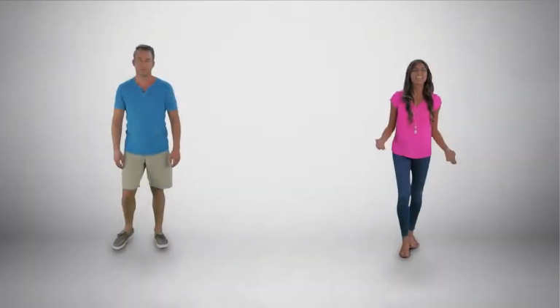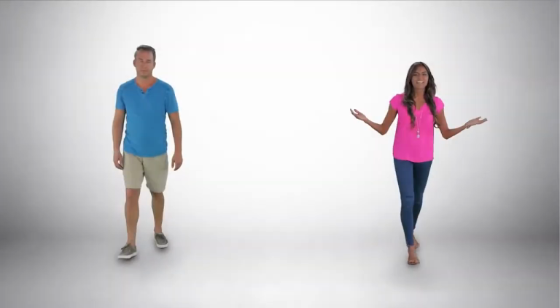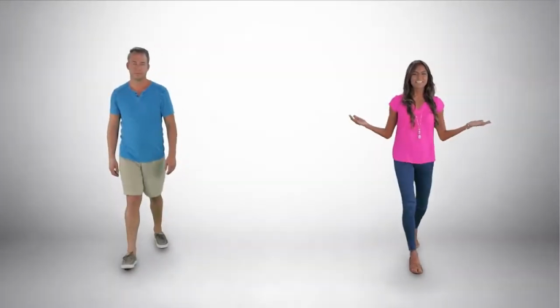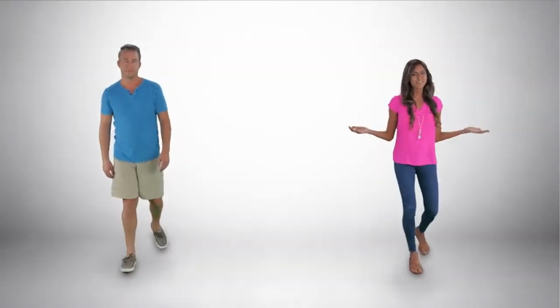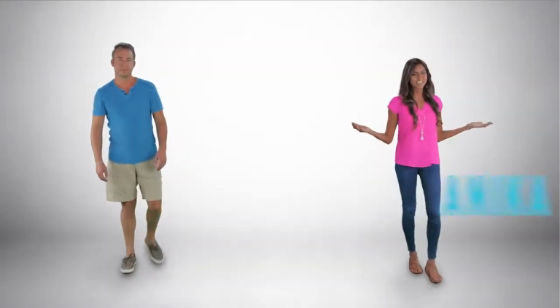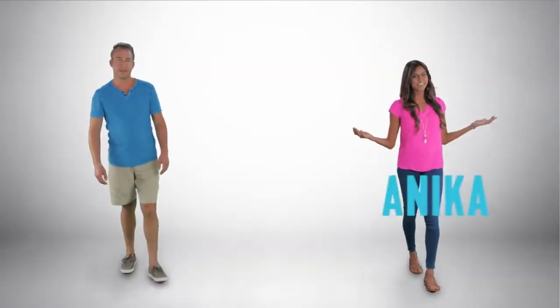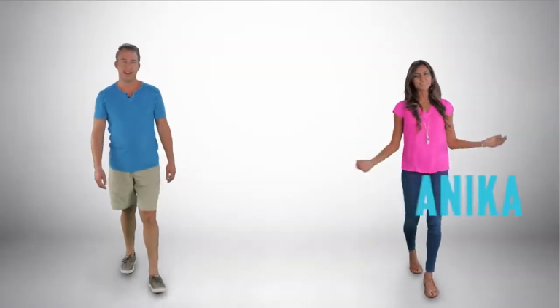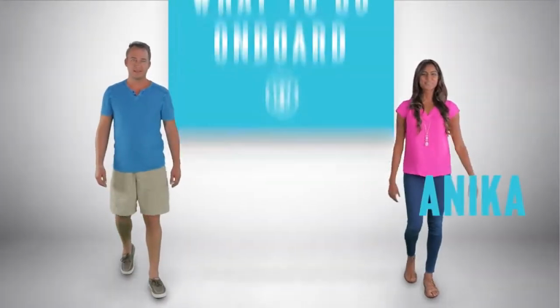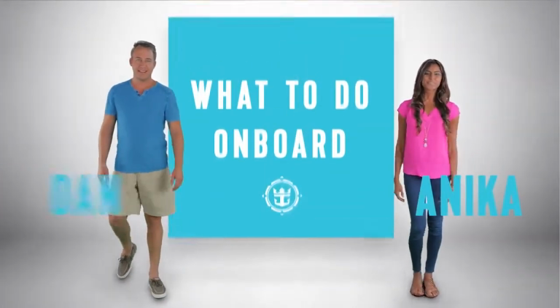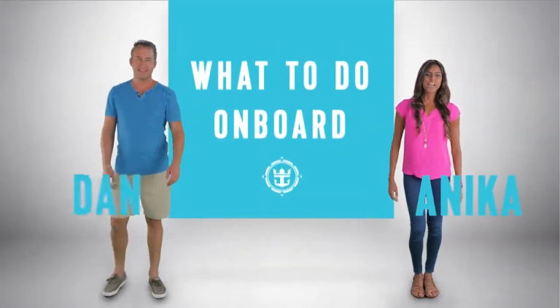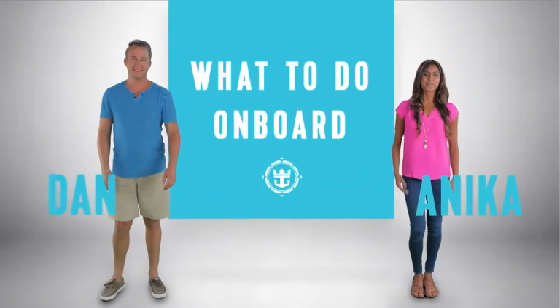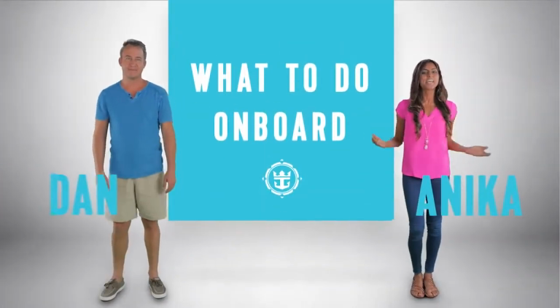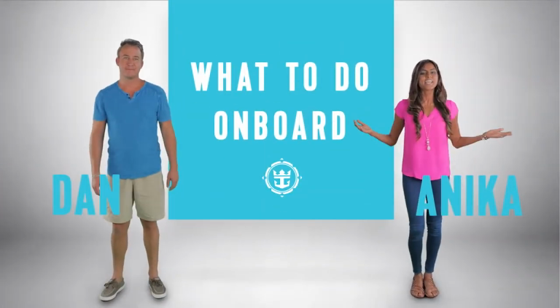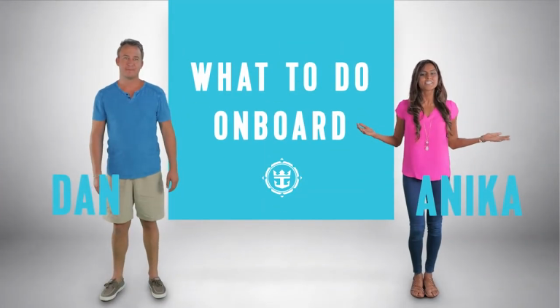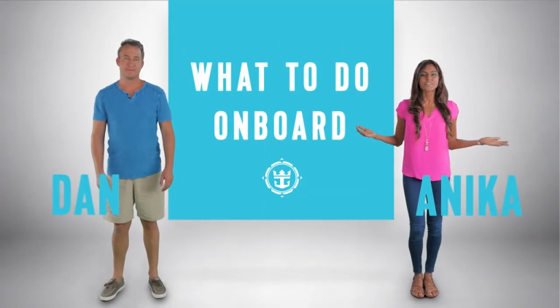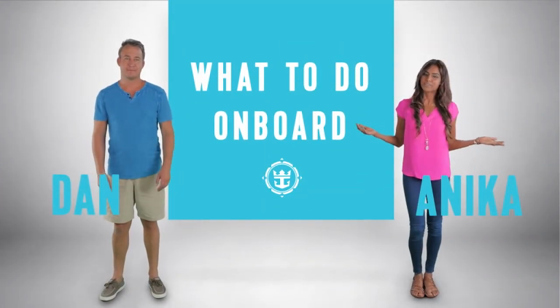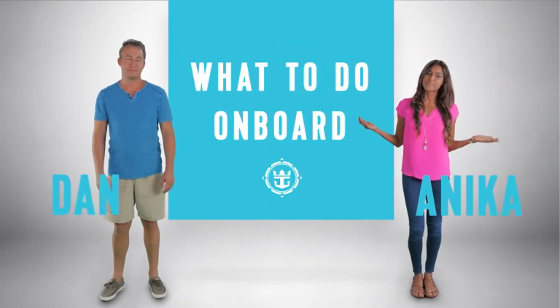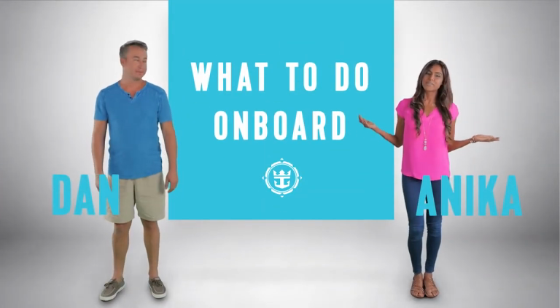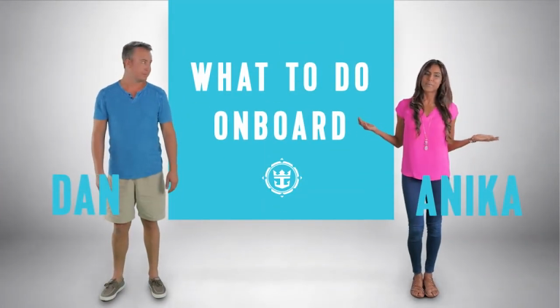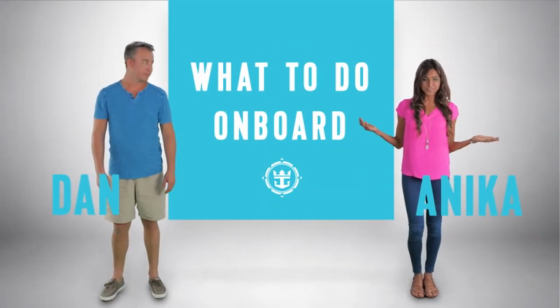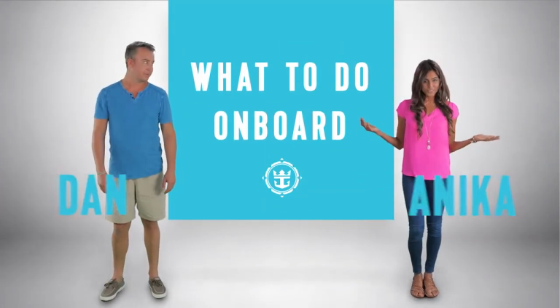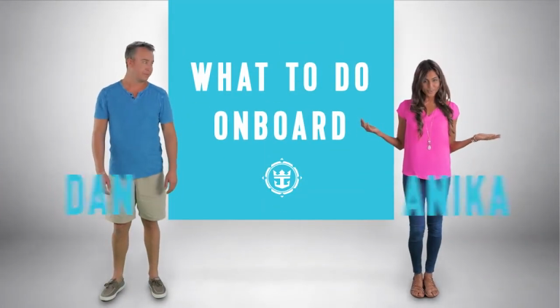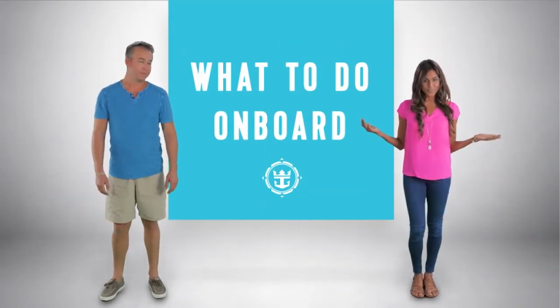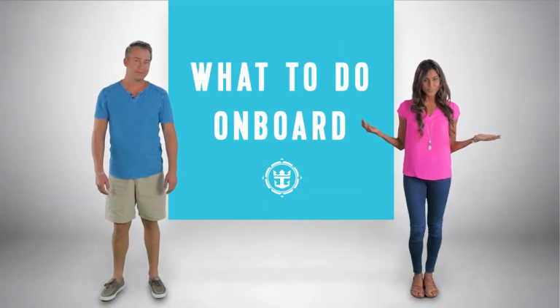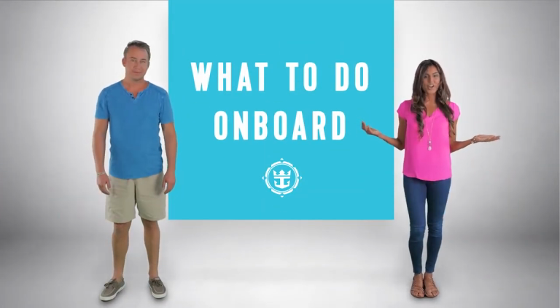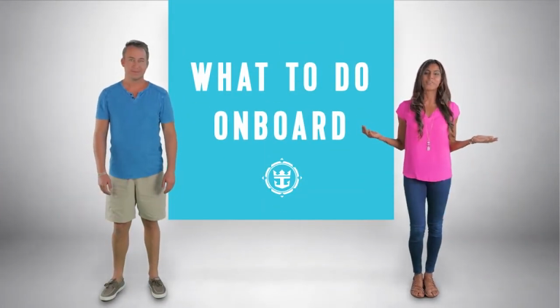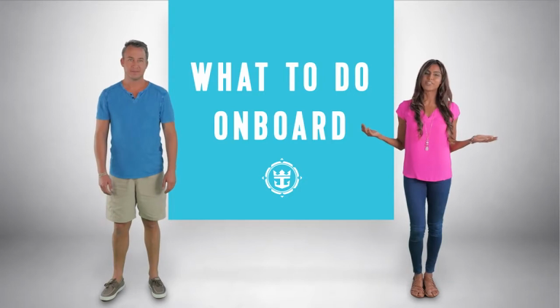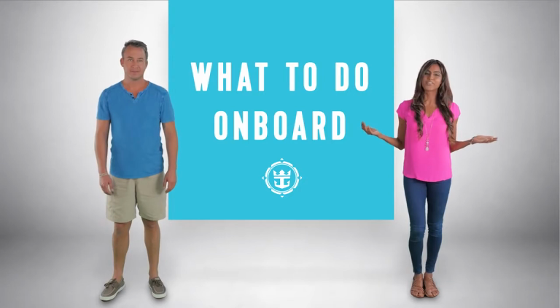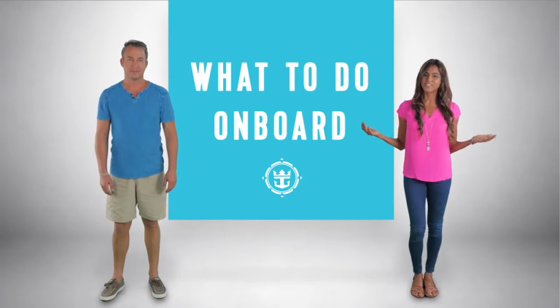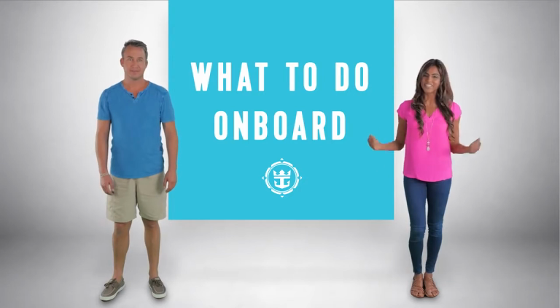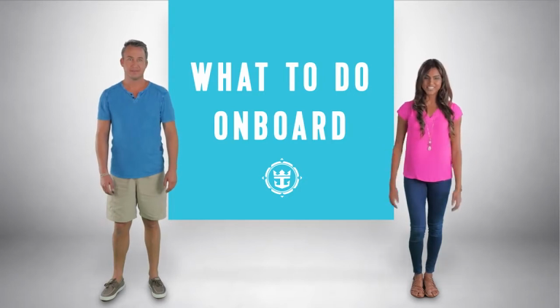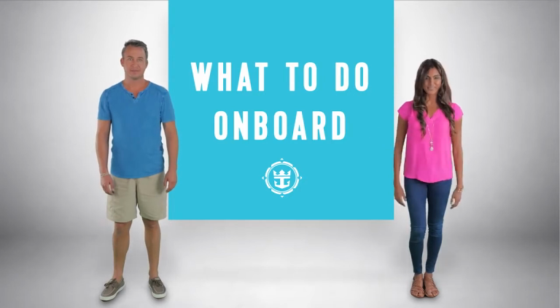Hey guys, I'm Anika. And I'm Dan. And we're here to give you some tips about what to do on board a Royal Caribbean ship.